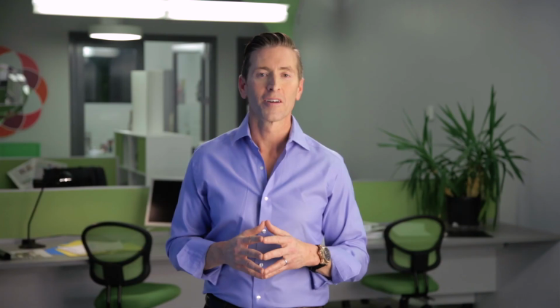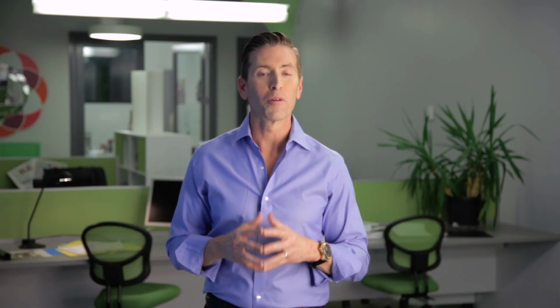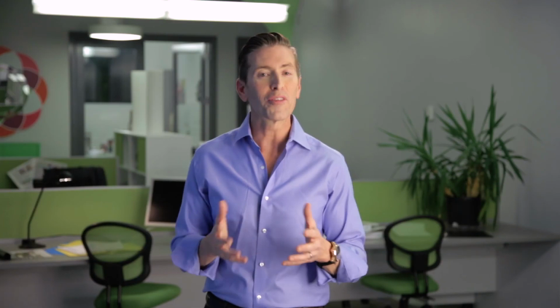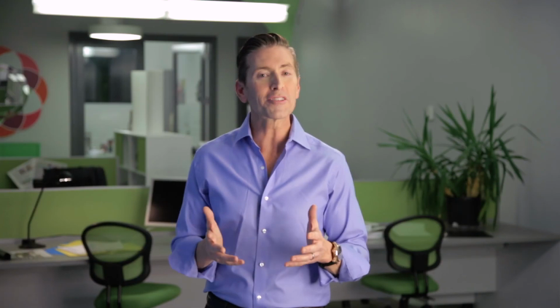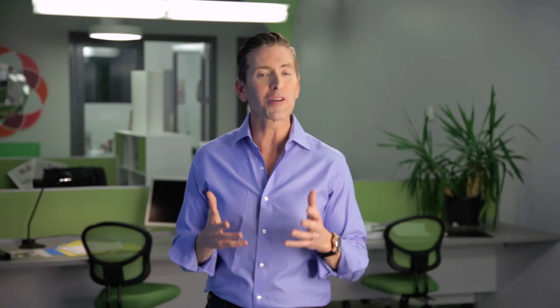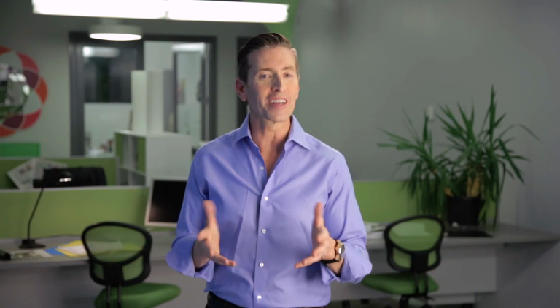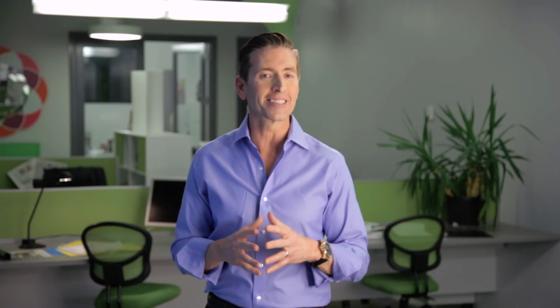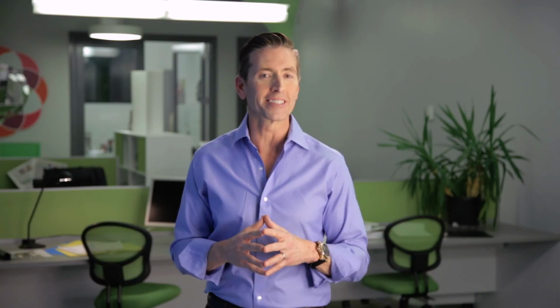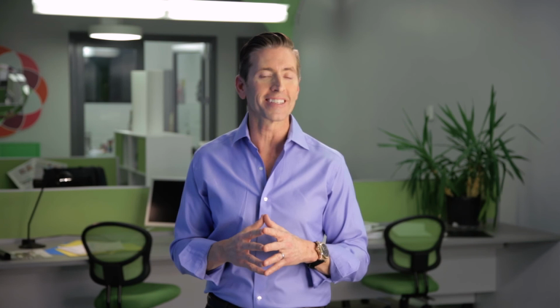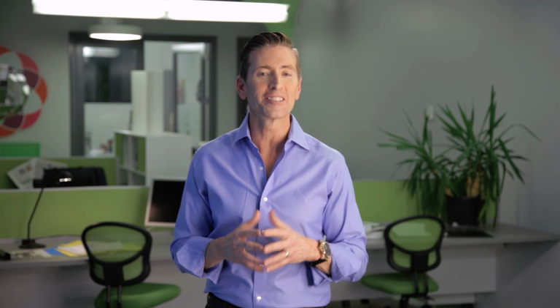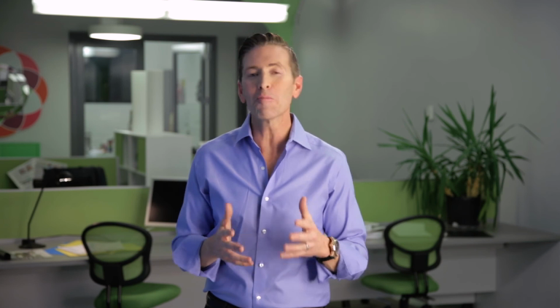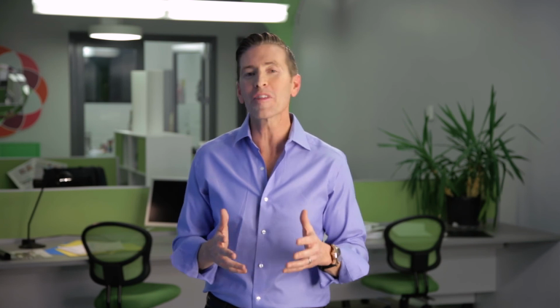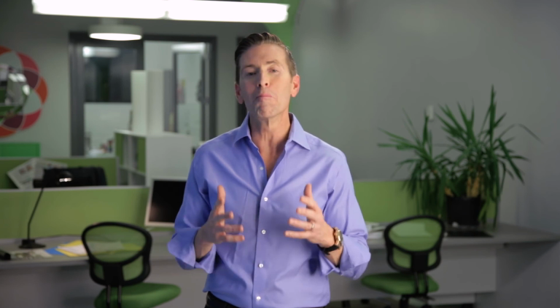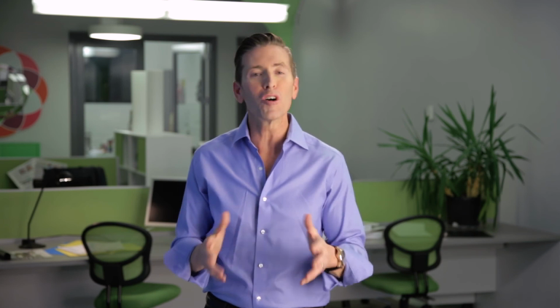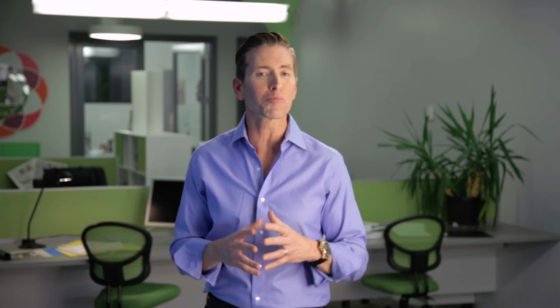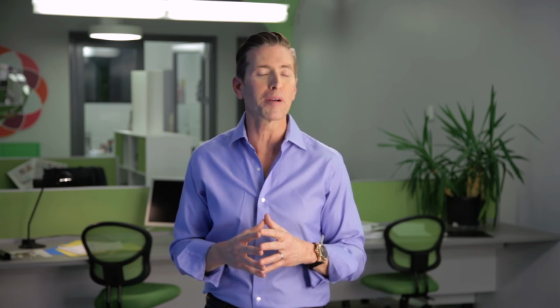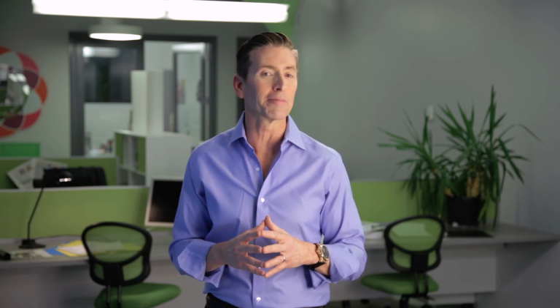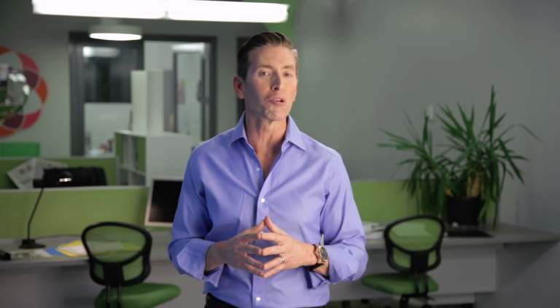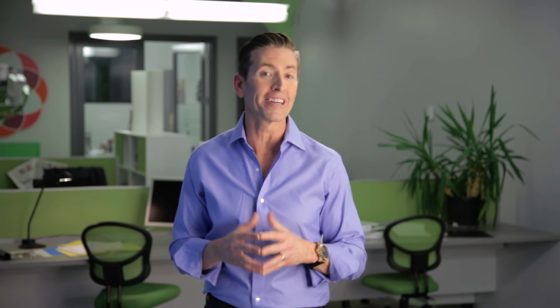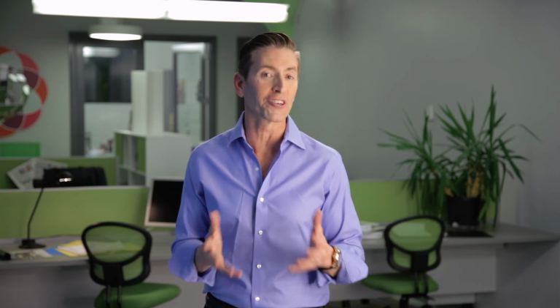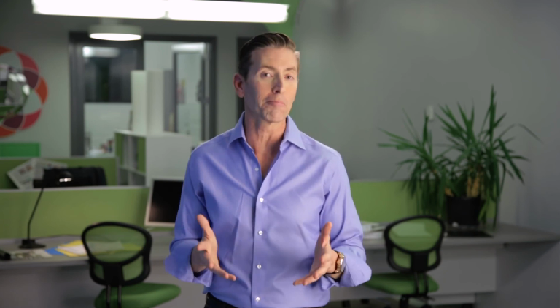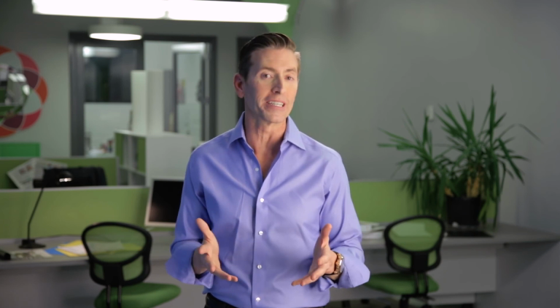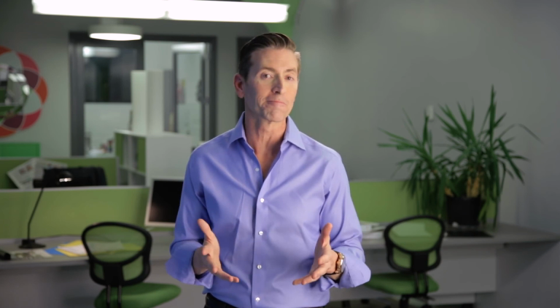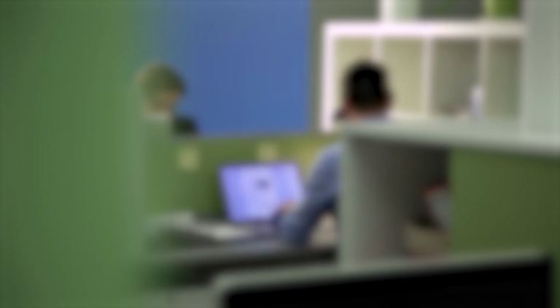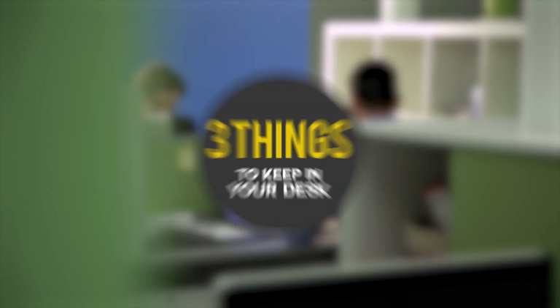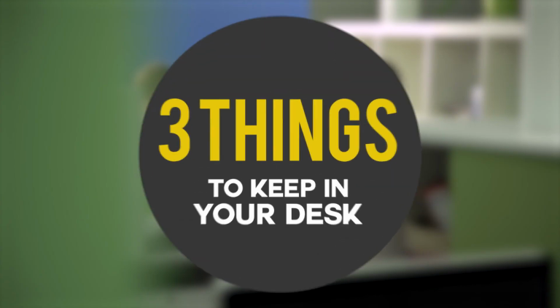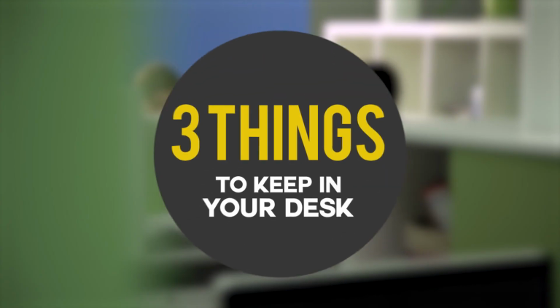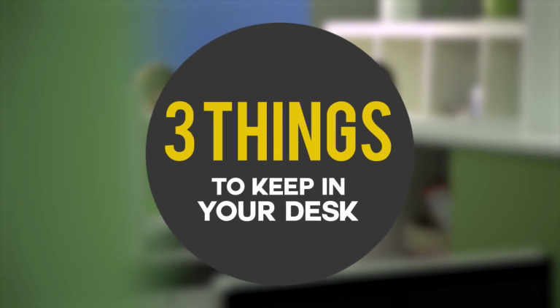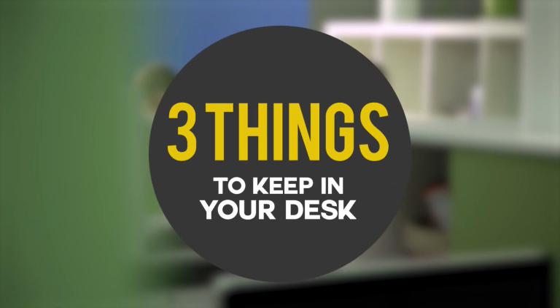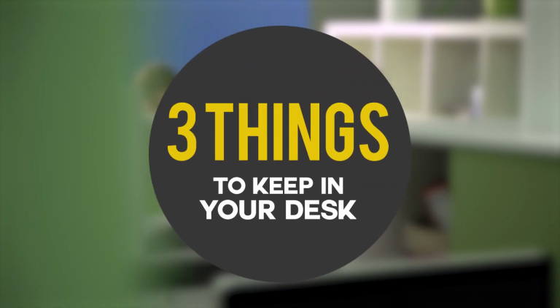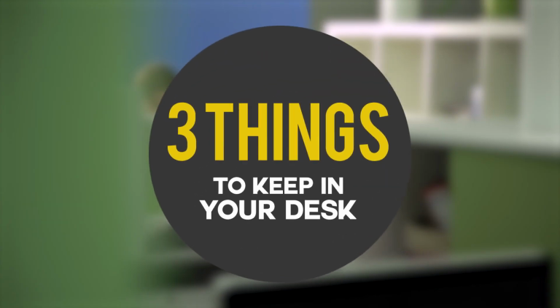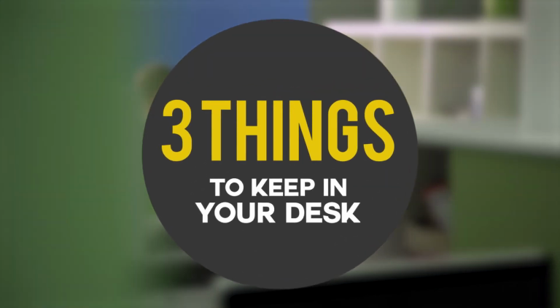With these three things at your desk, you'll be the most prepared employee at your company. You may even get a merit badge.